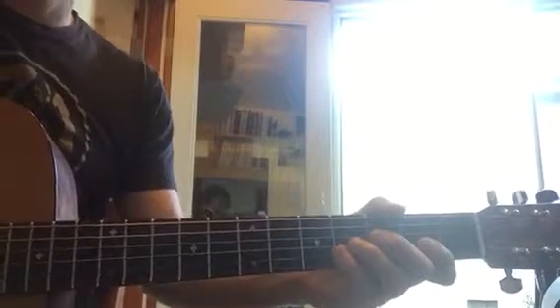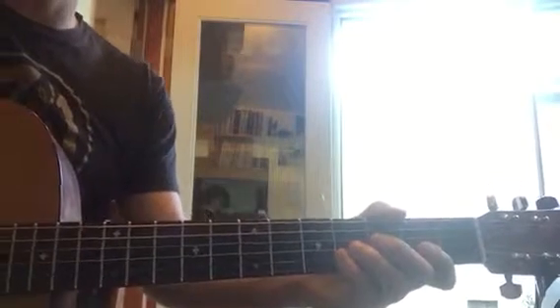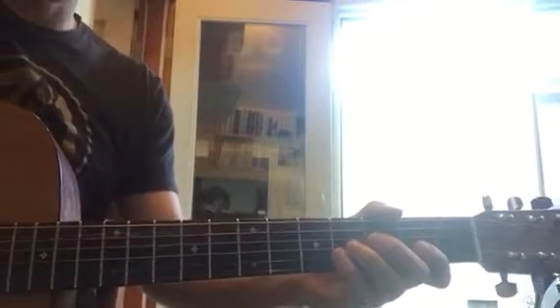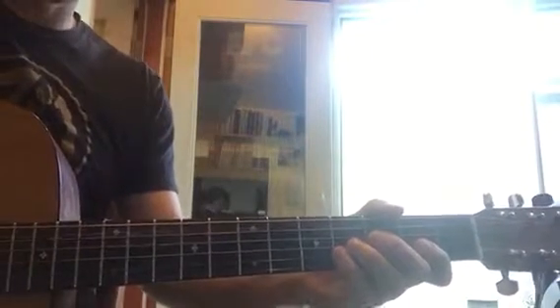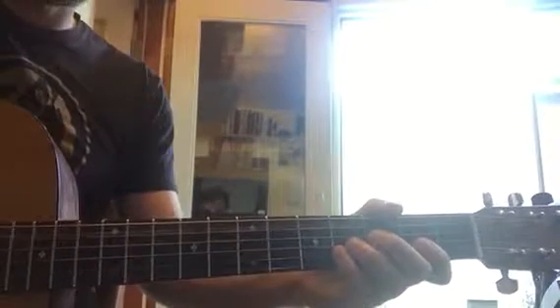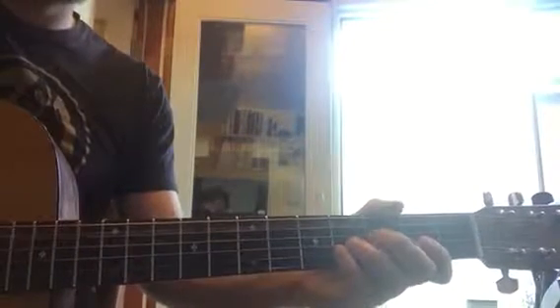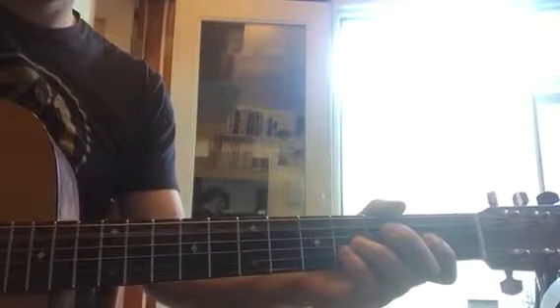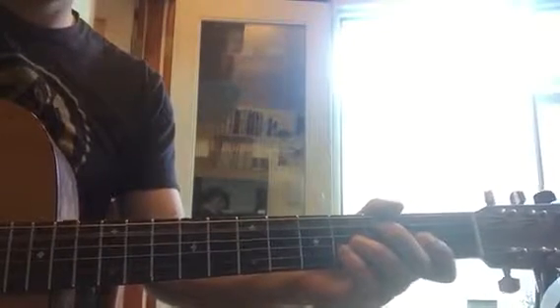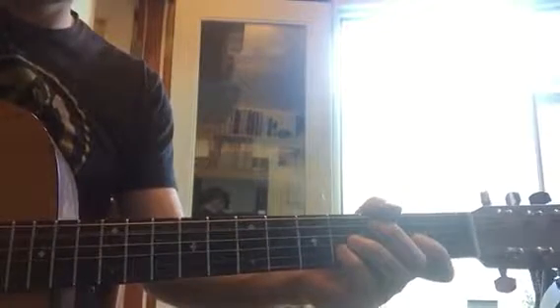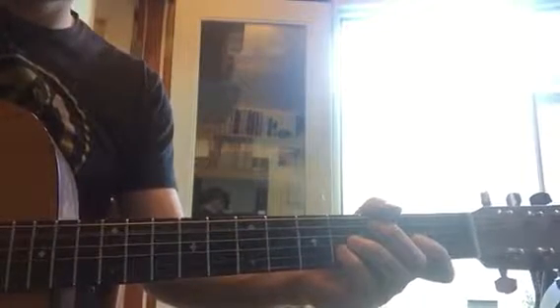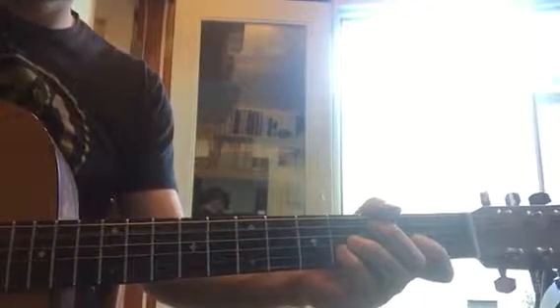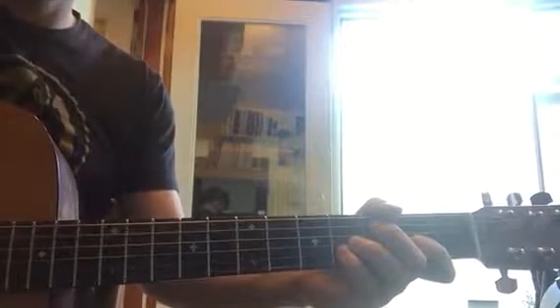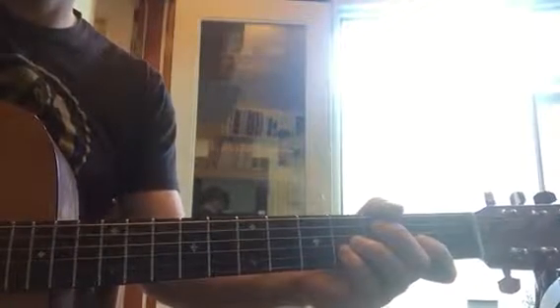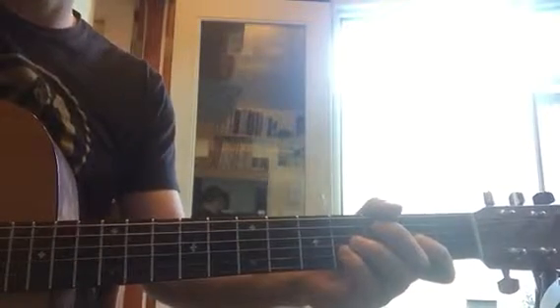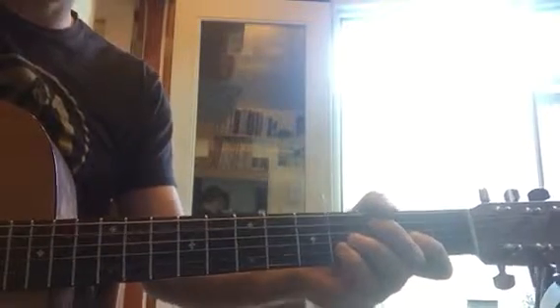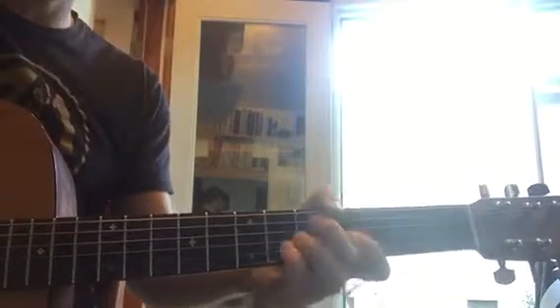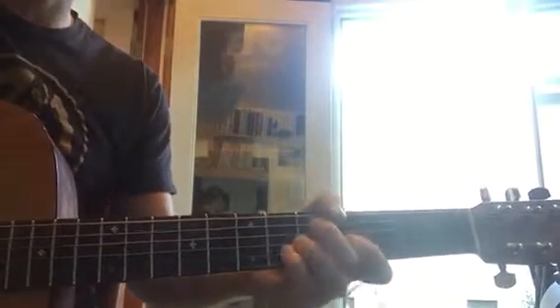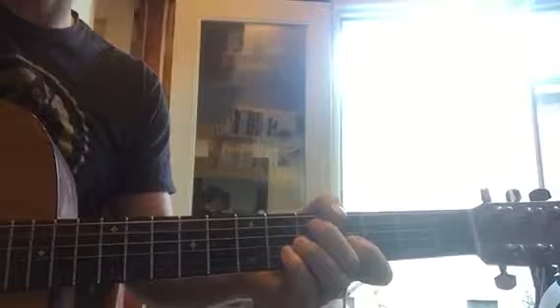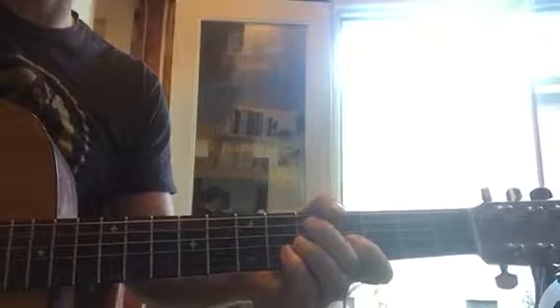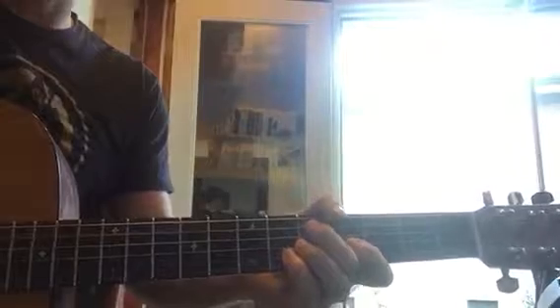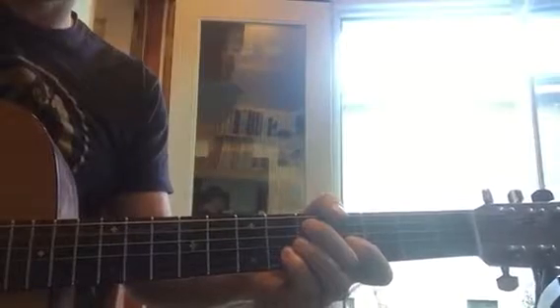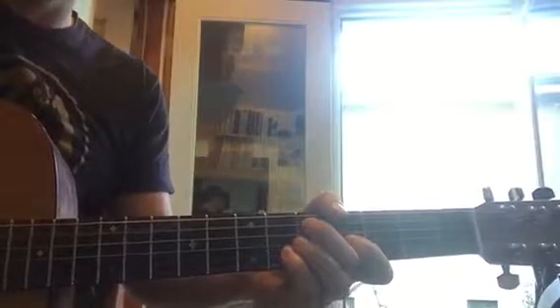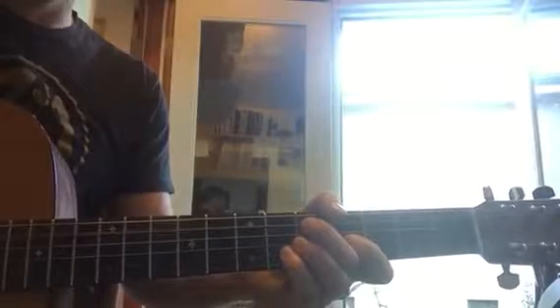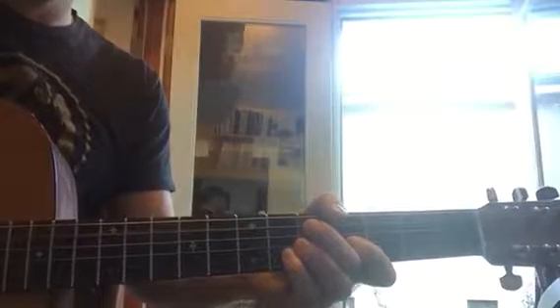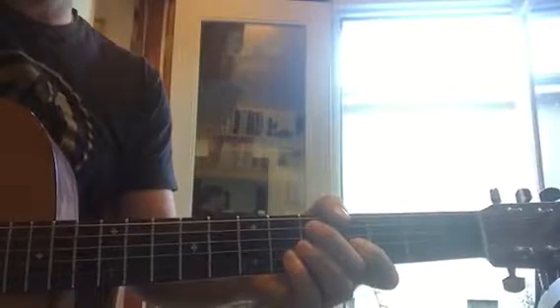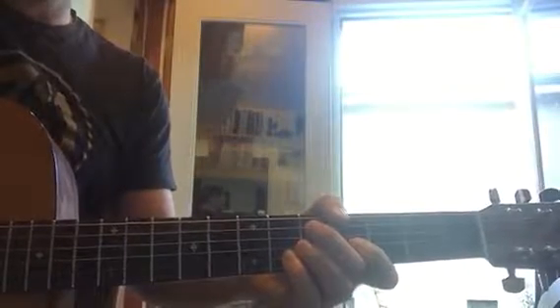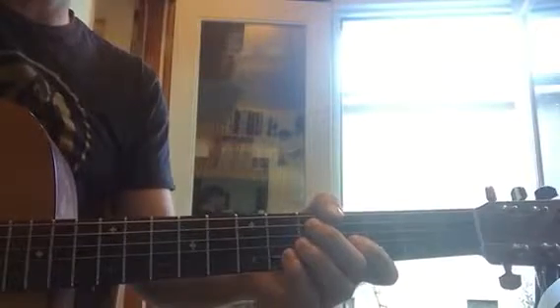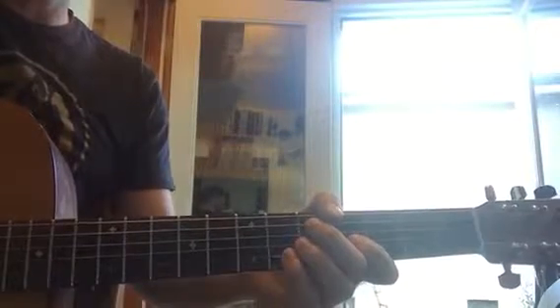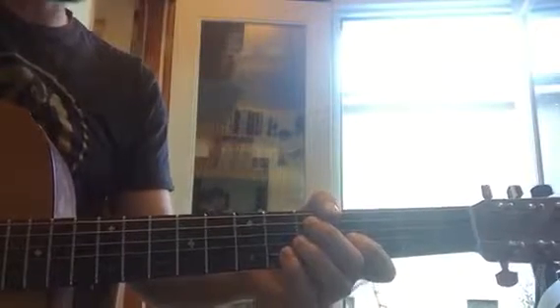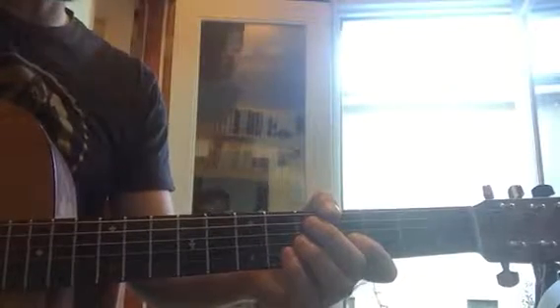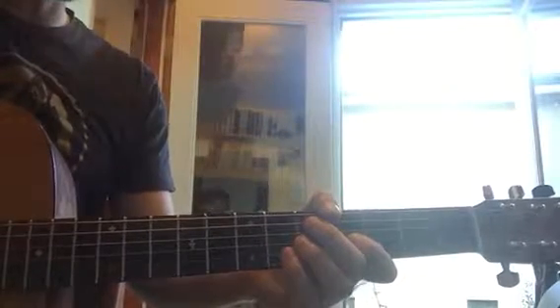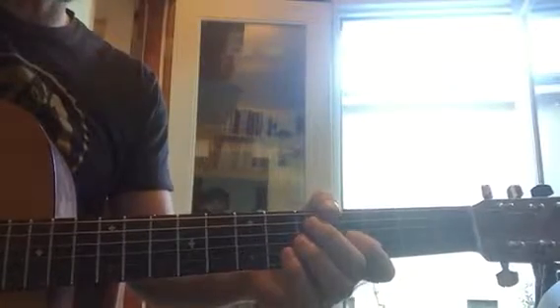So you go open, three, and then three, five, five. Just practice that over and over again.